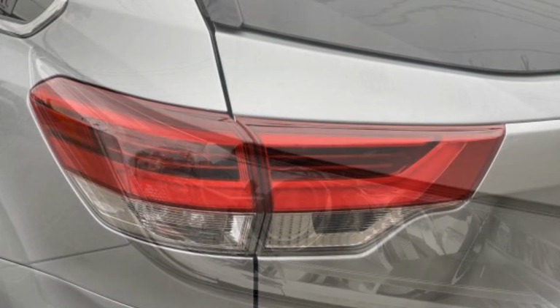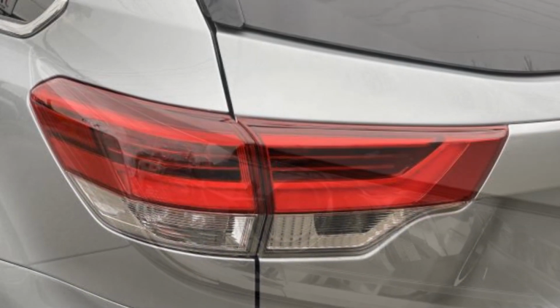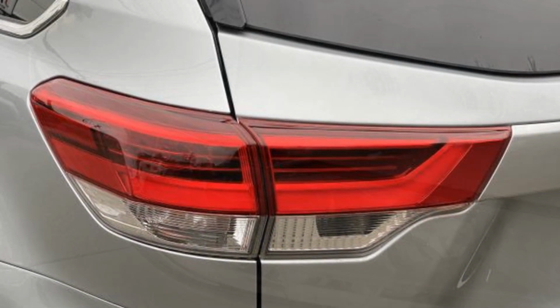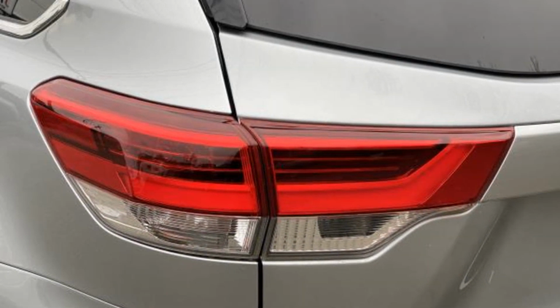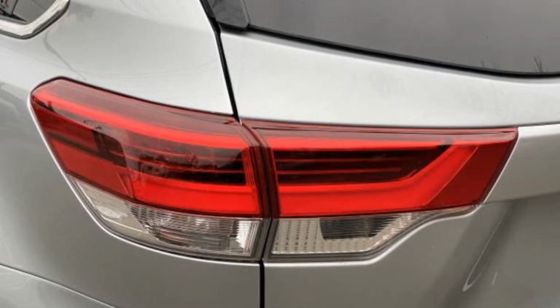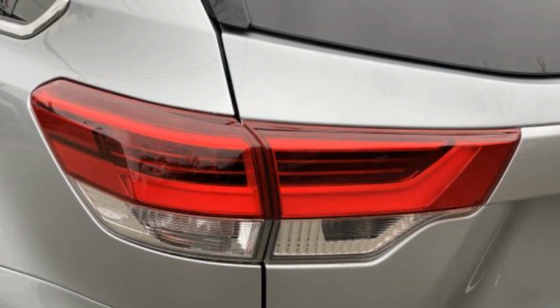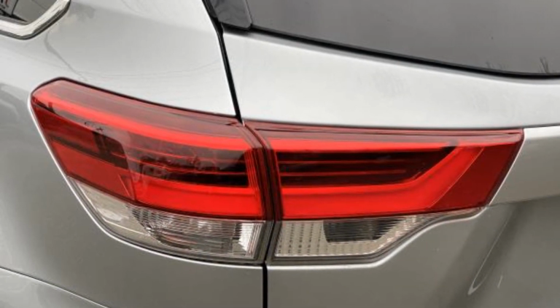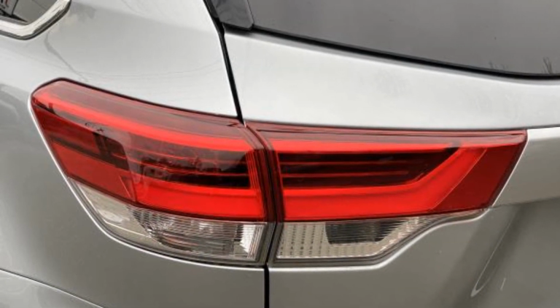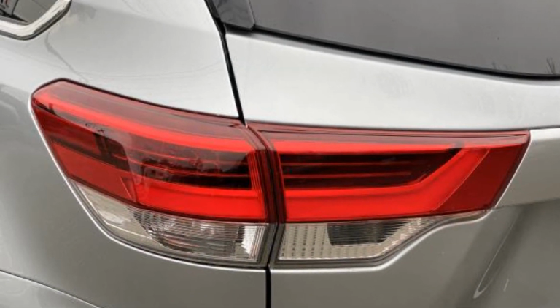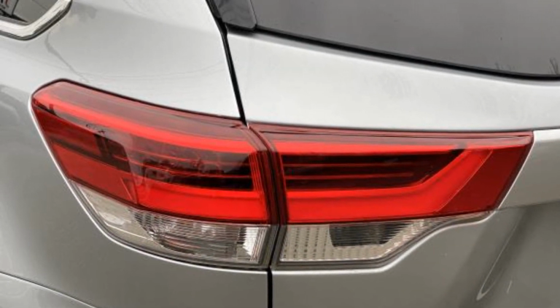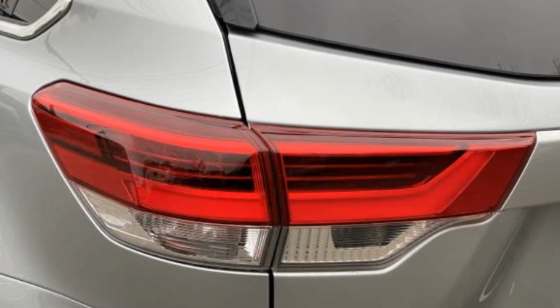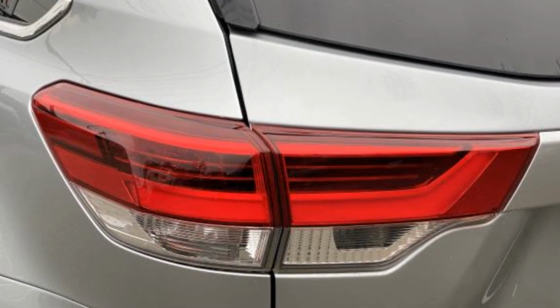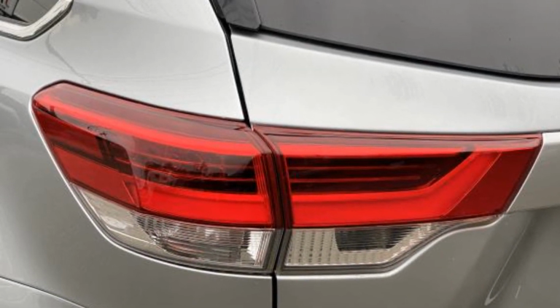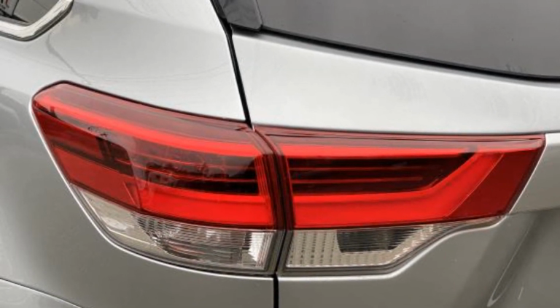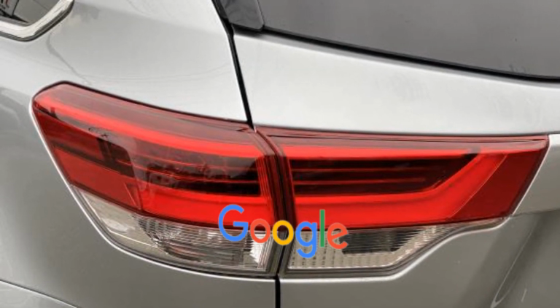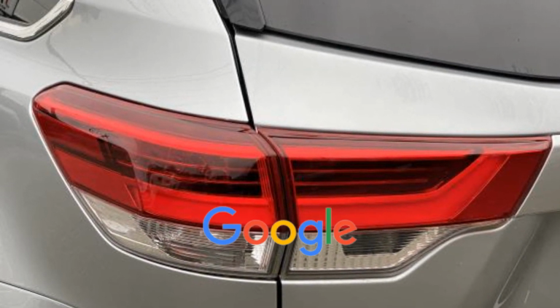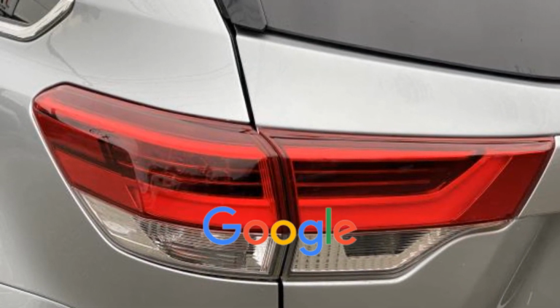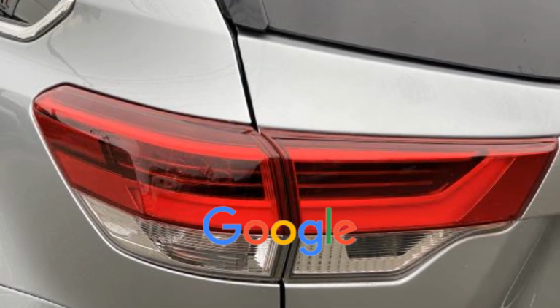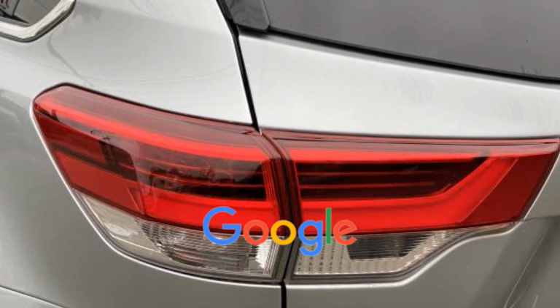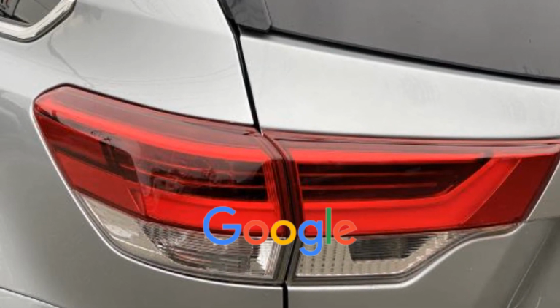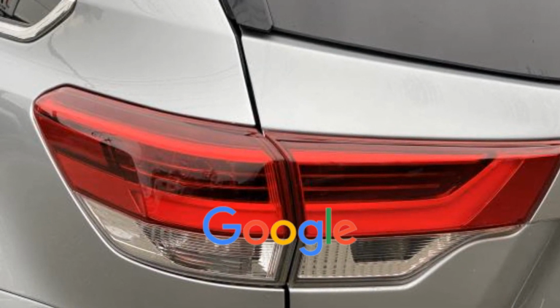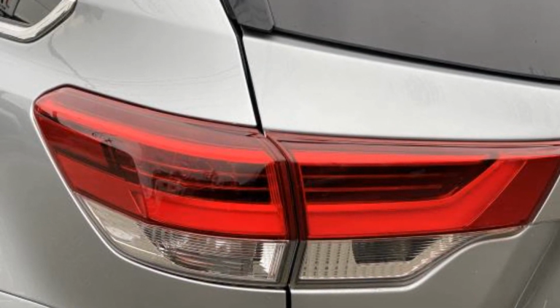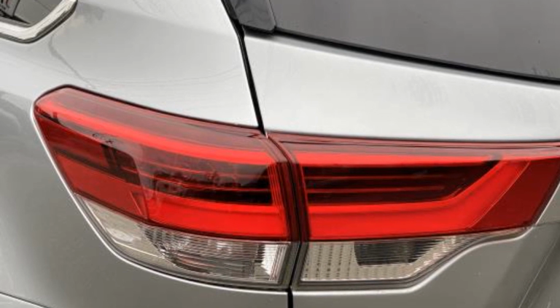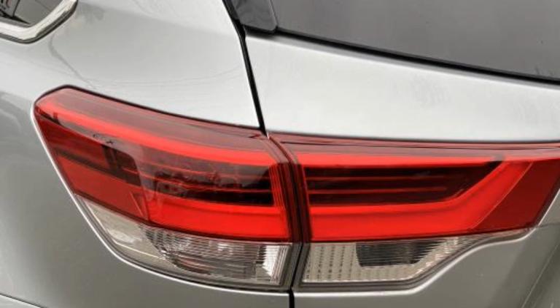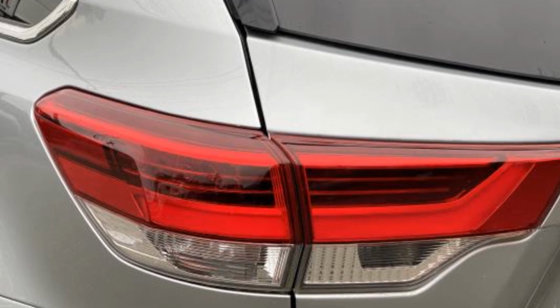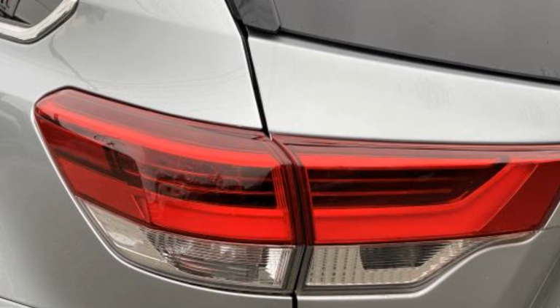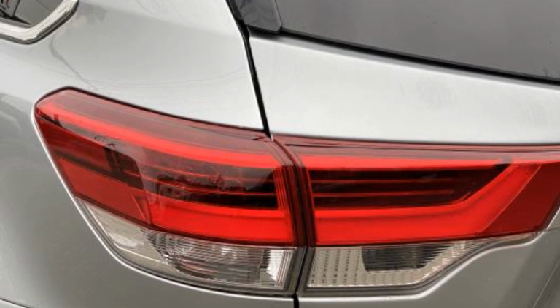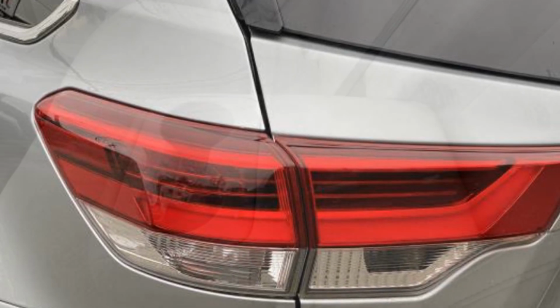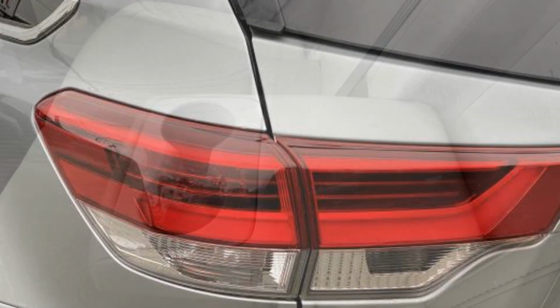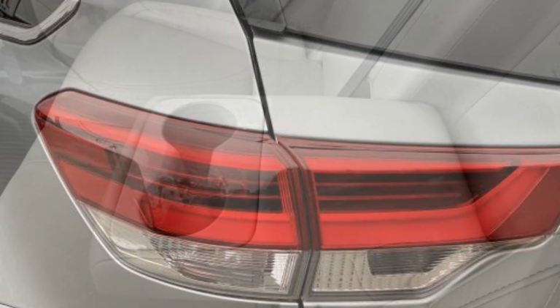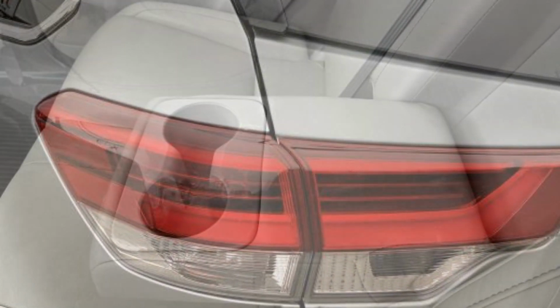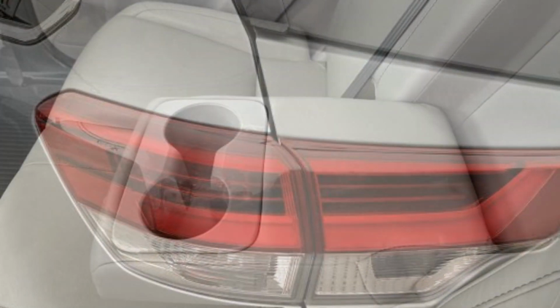Bluetooth, power liftgate. This is a top-rated dealer — get a fast and easy price quote today.